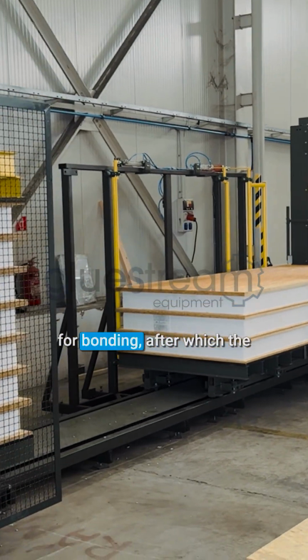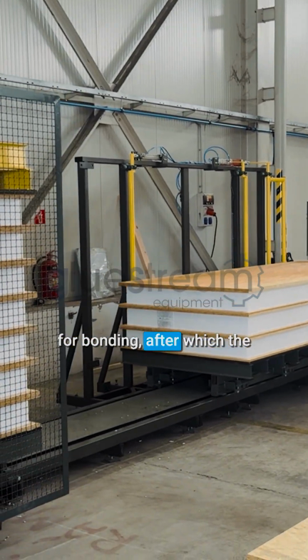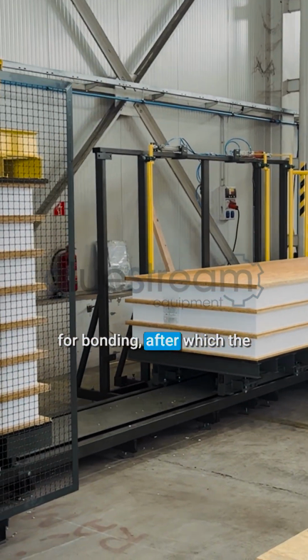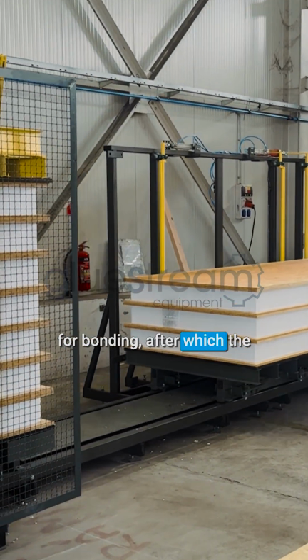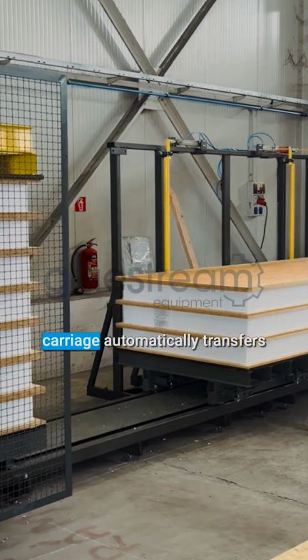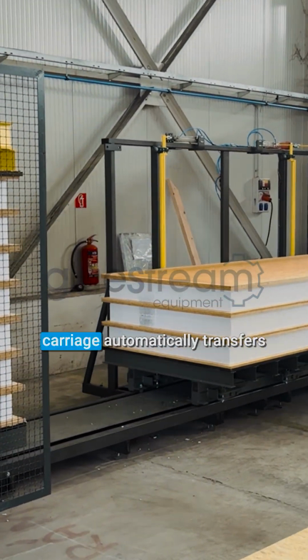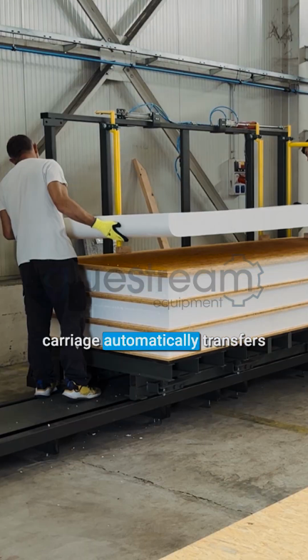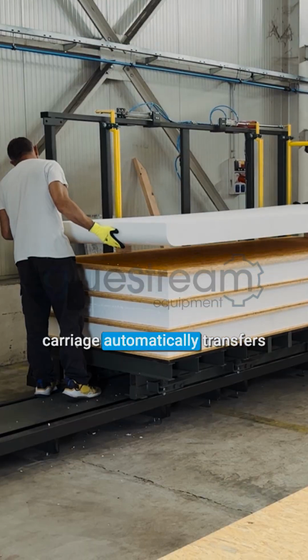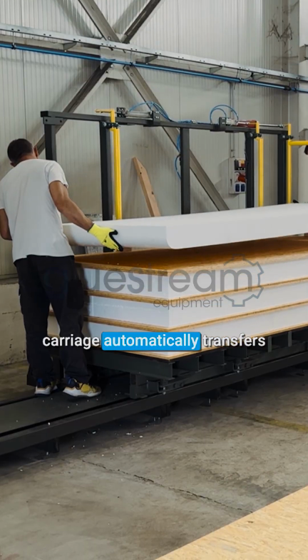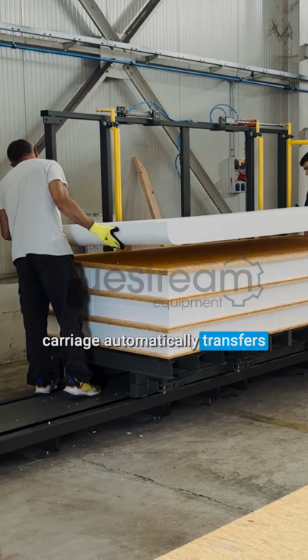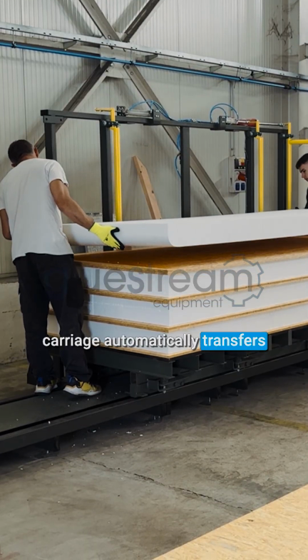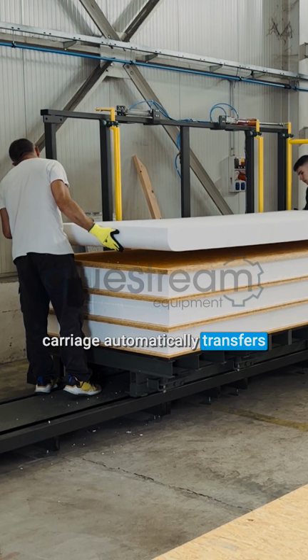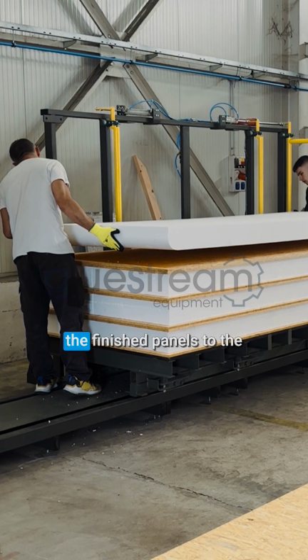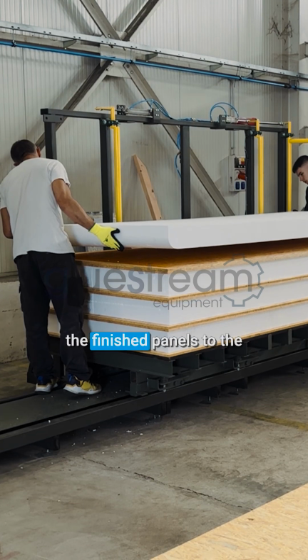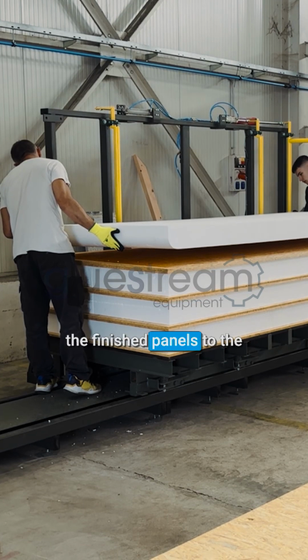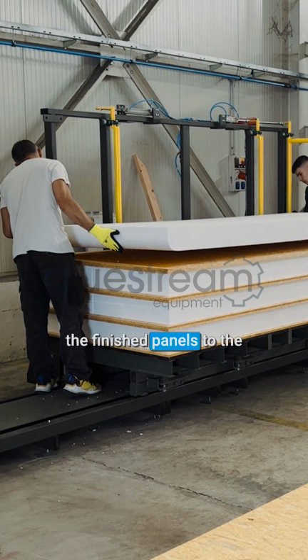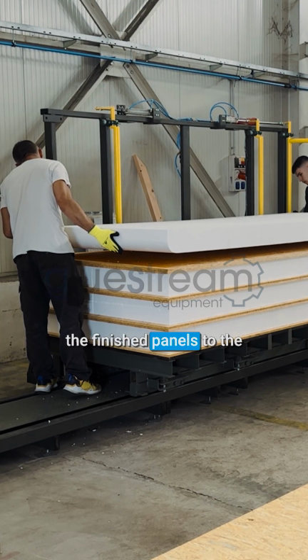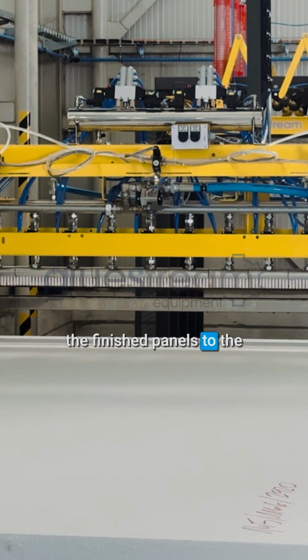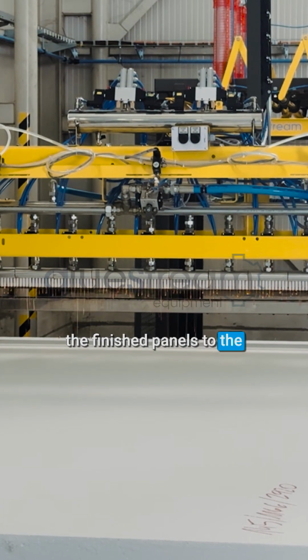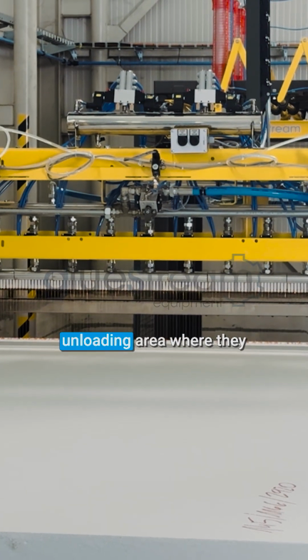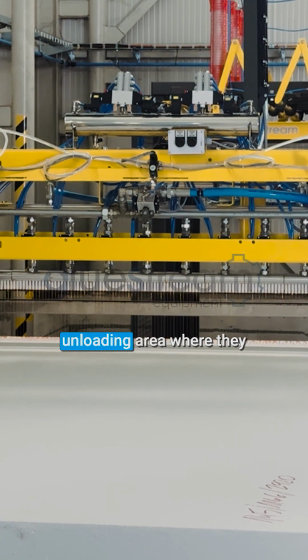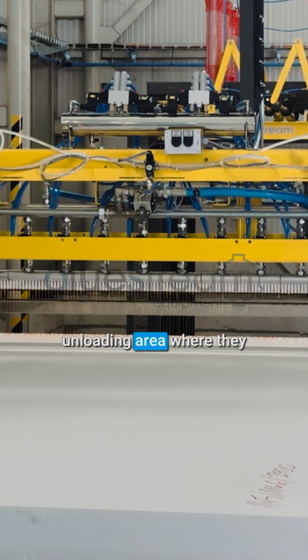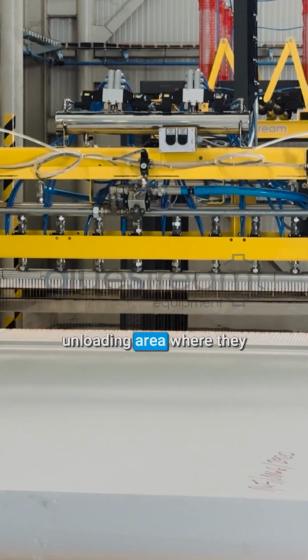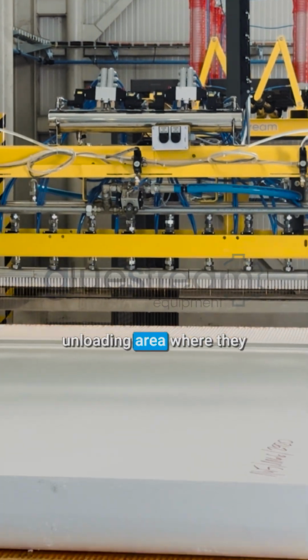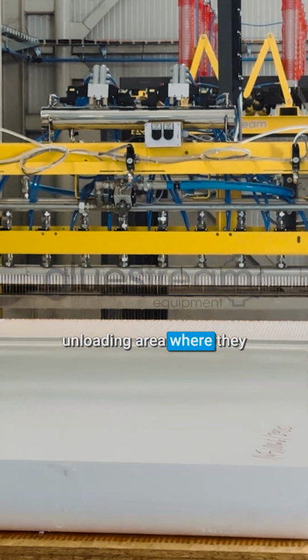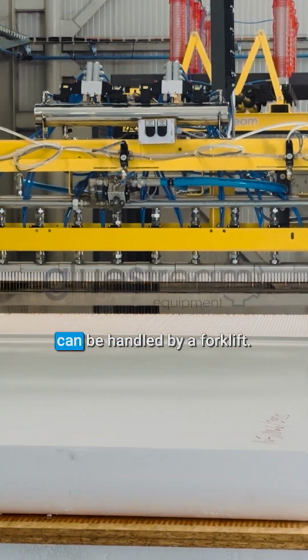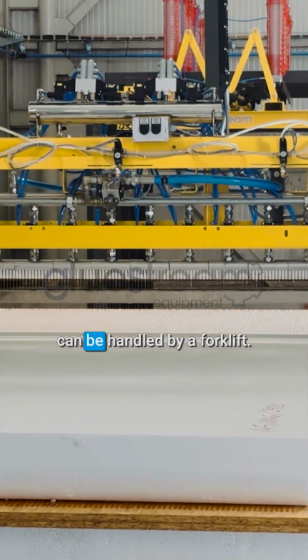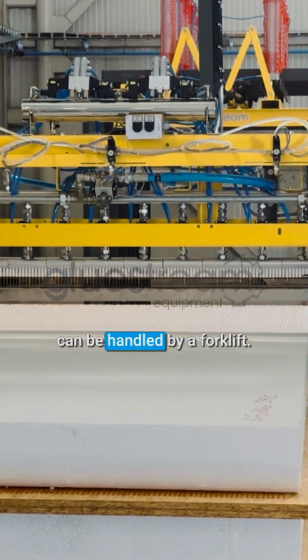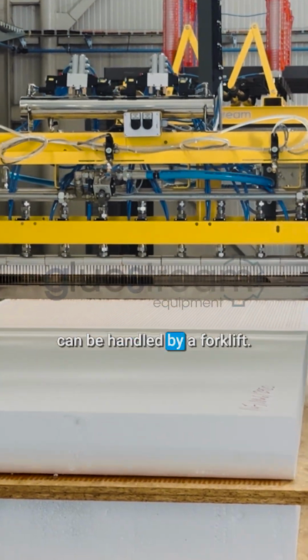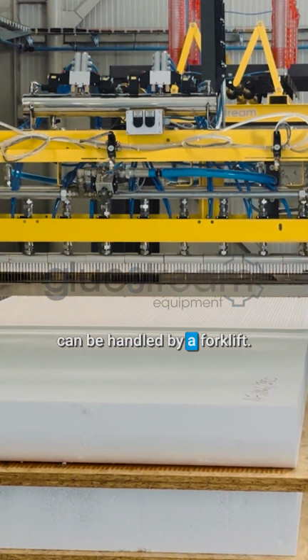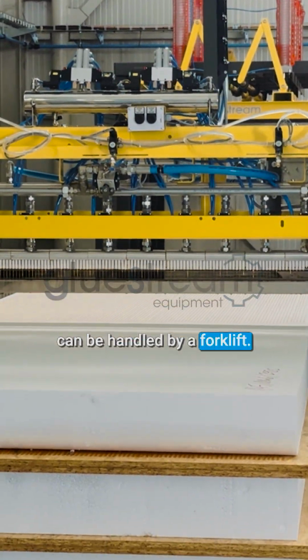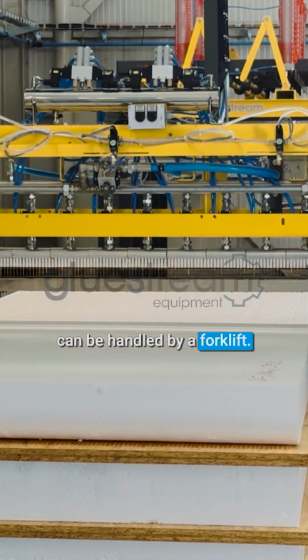After bonding, the carriage automatically transfers the finished panels to the unloading area, where they can be handled by a forklift.